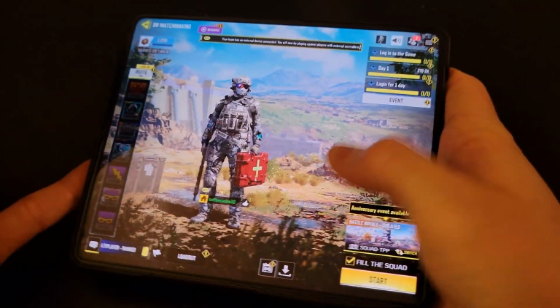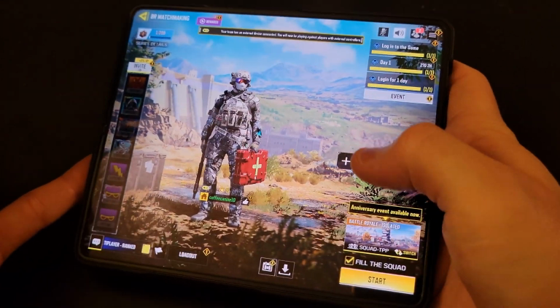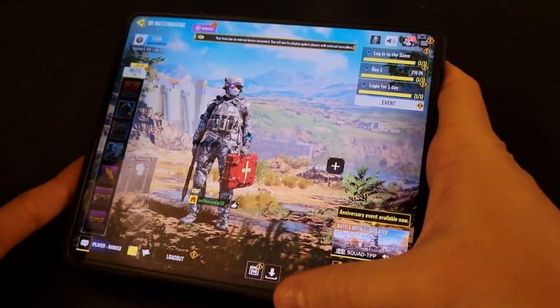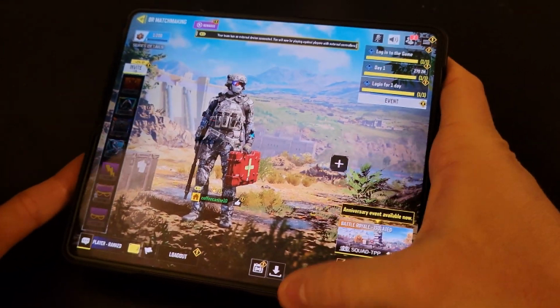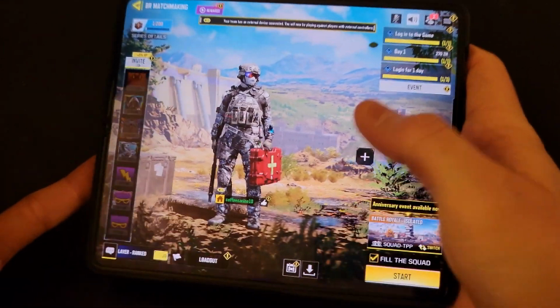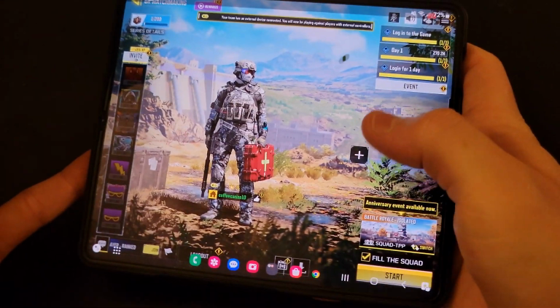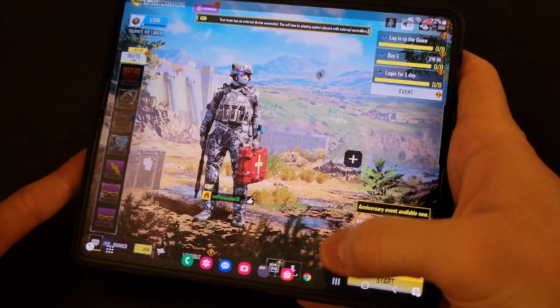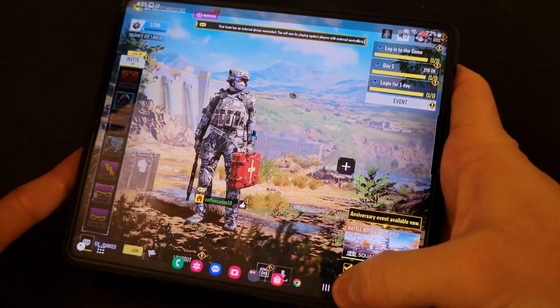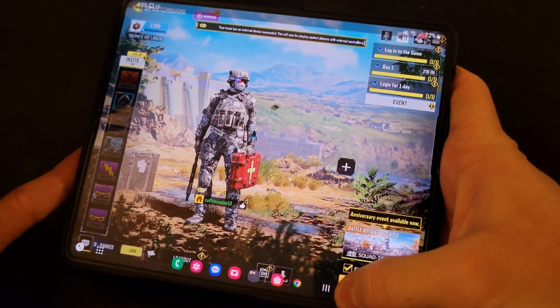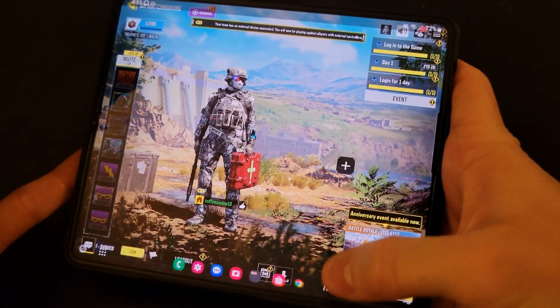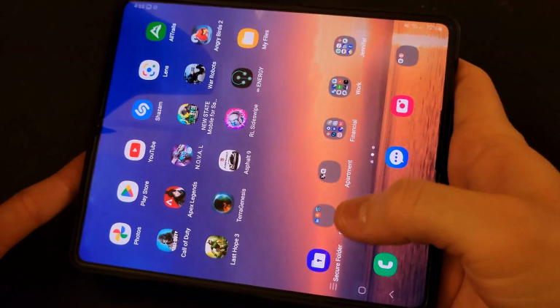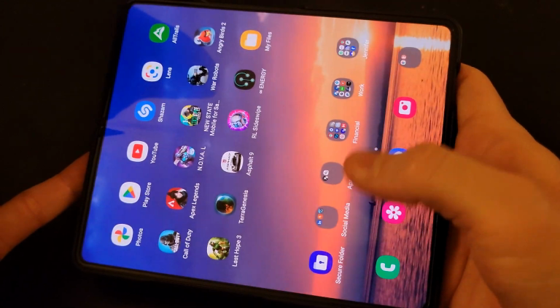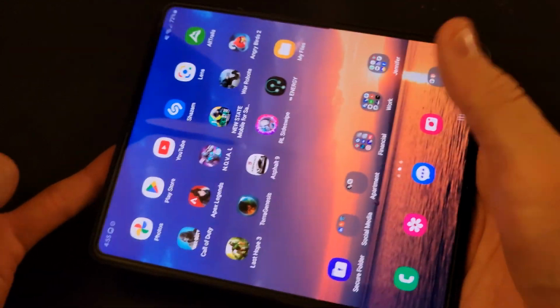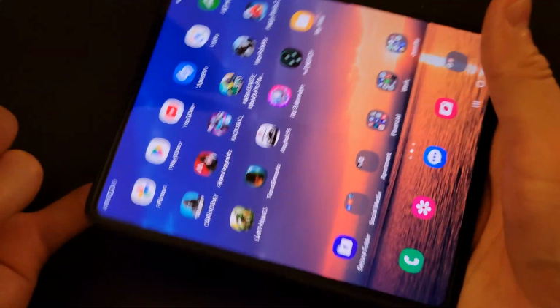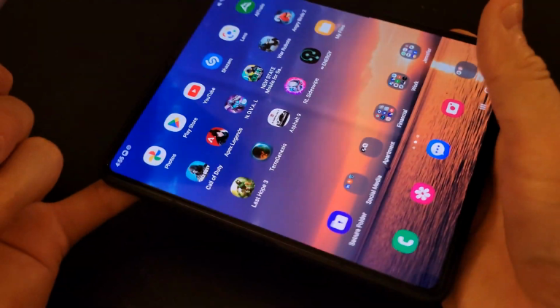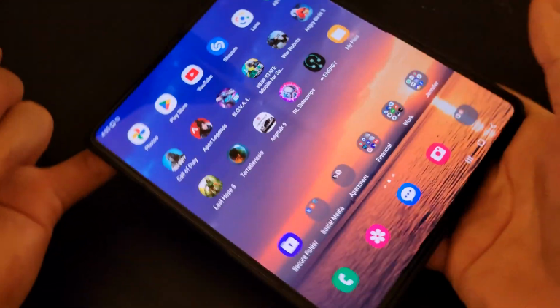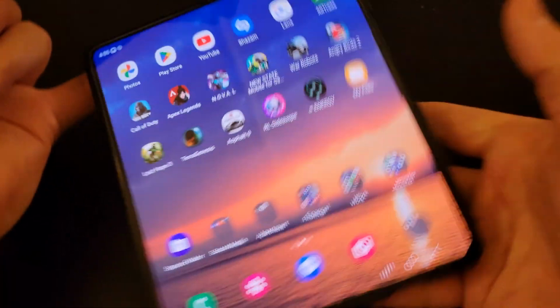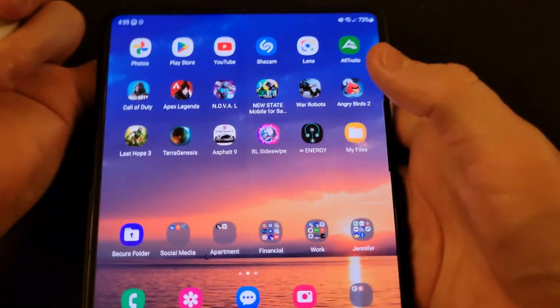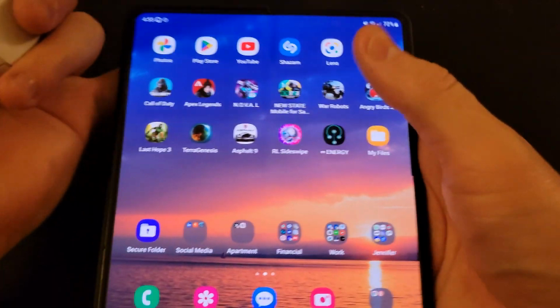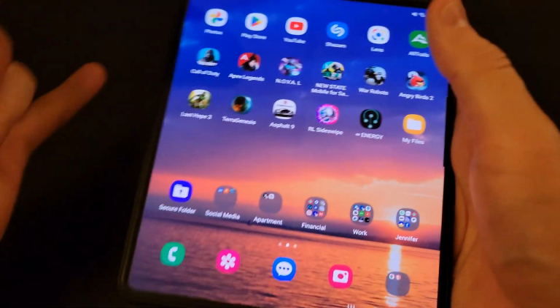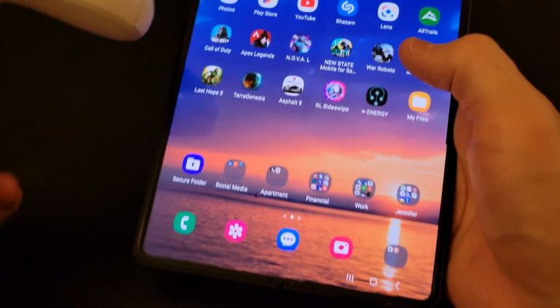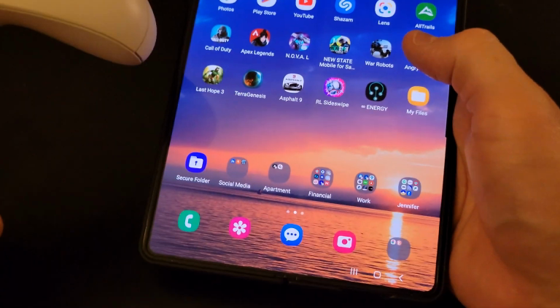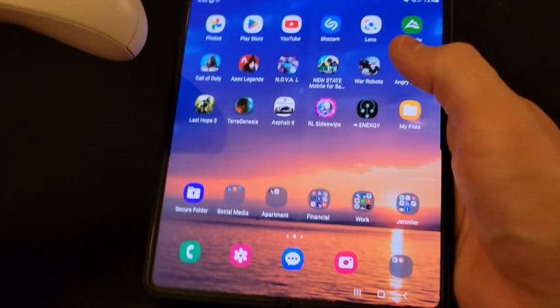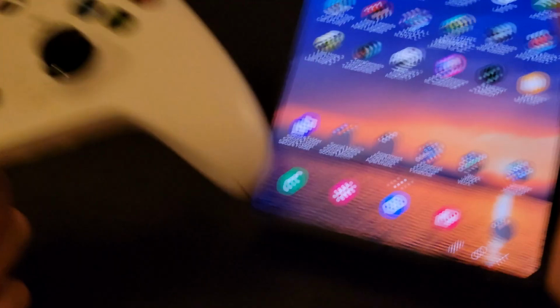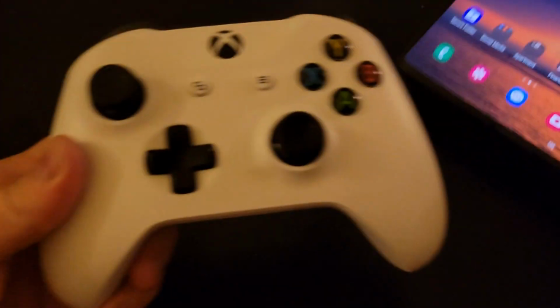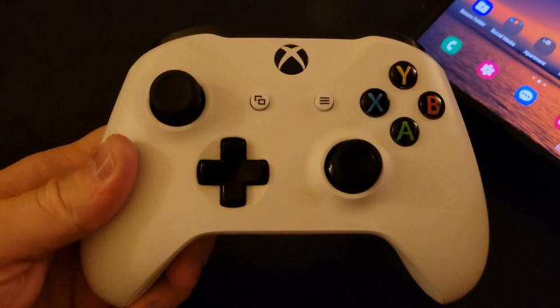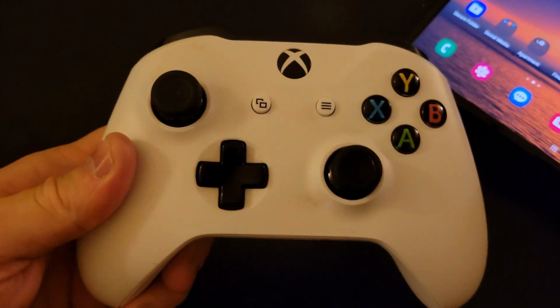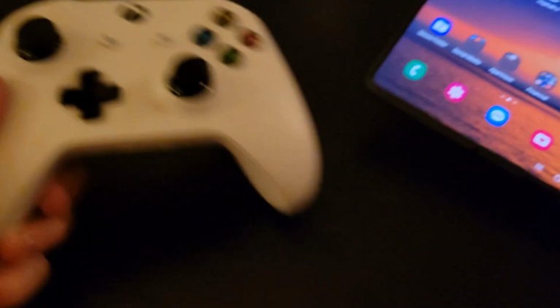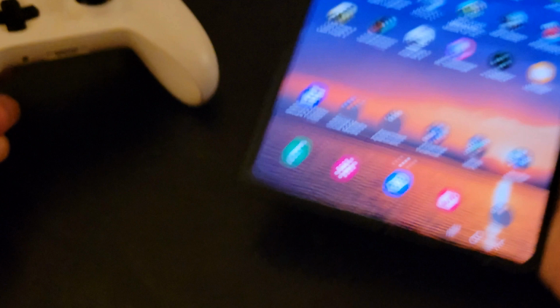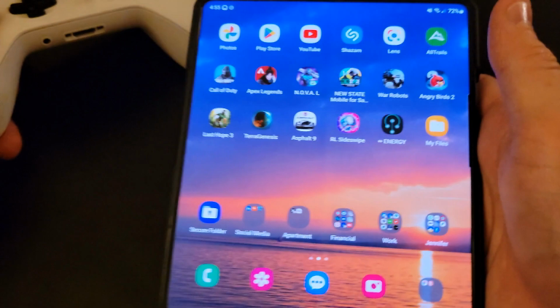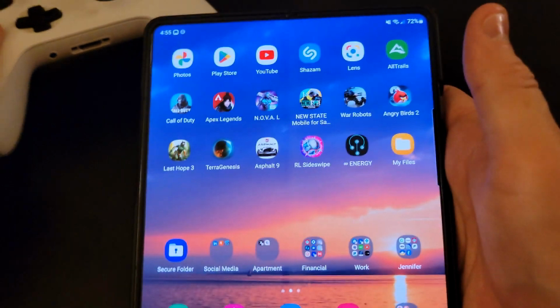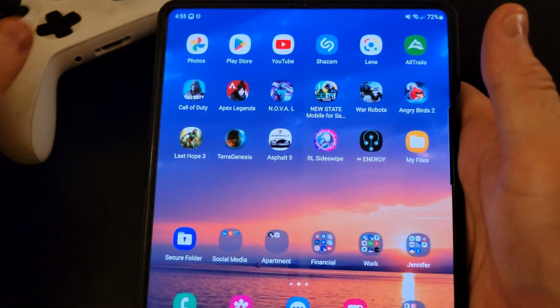So I have Call of Duty opened right now — we're just going to go to the home screen of my phone and we have our controller set up.